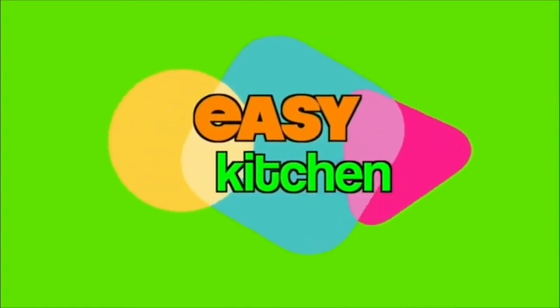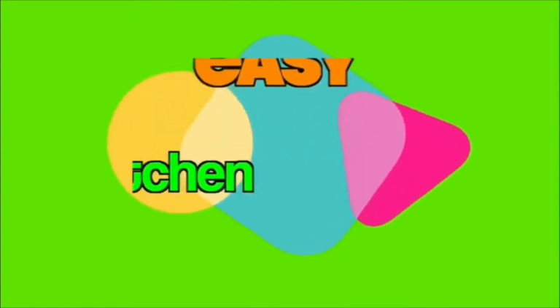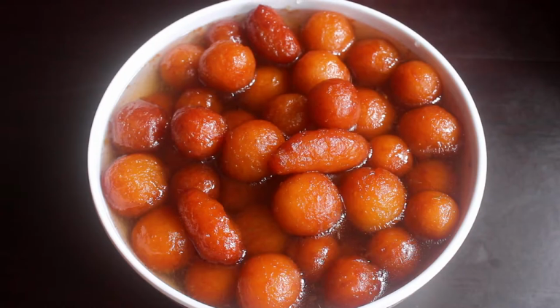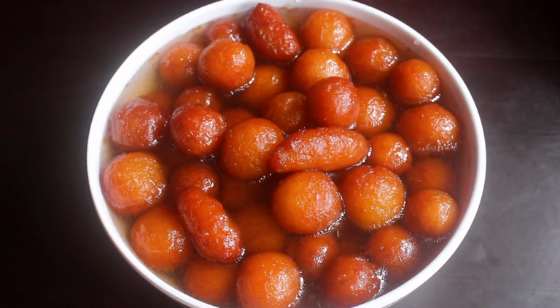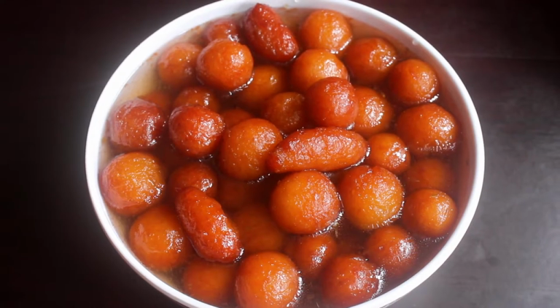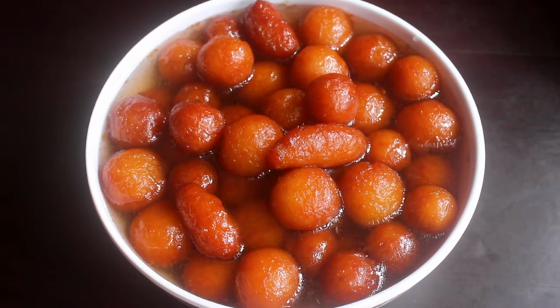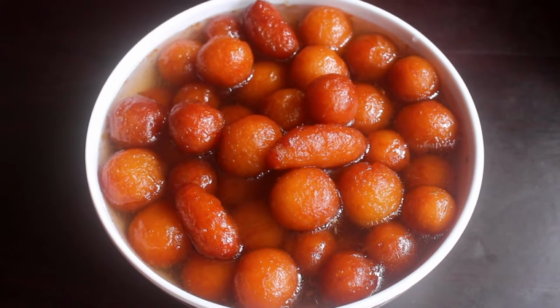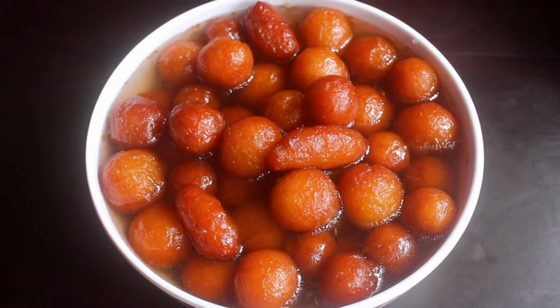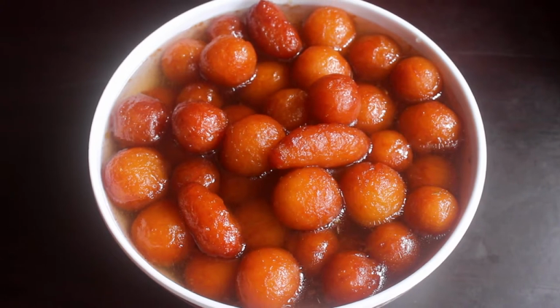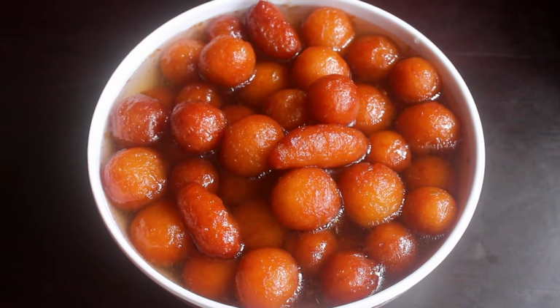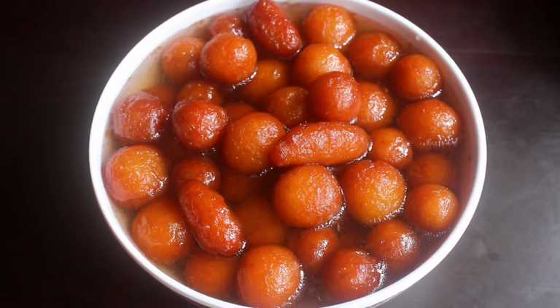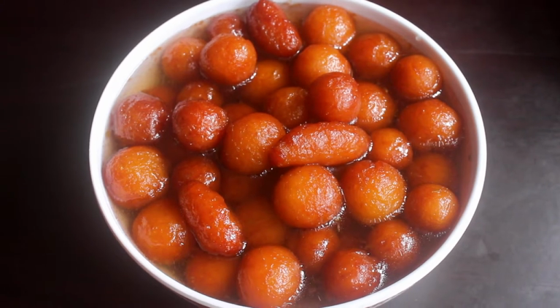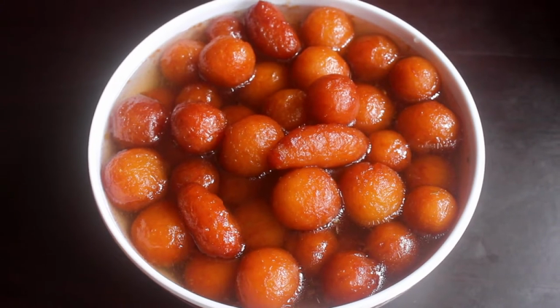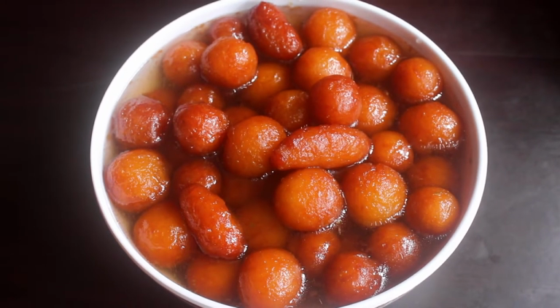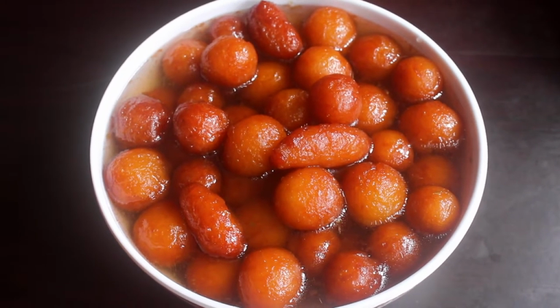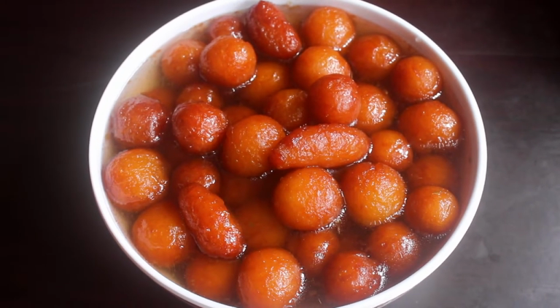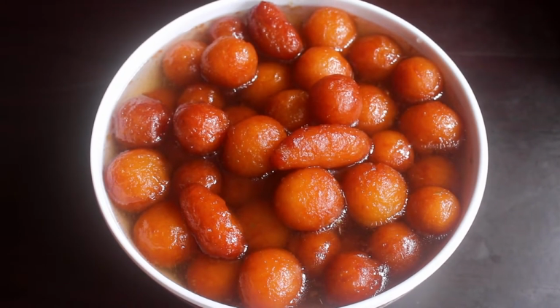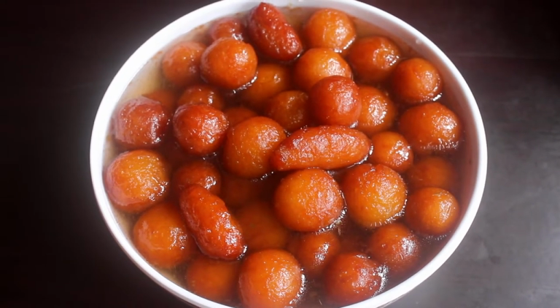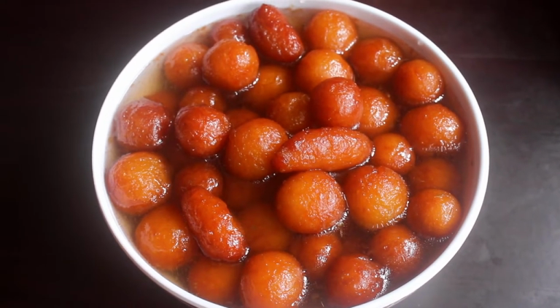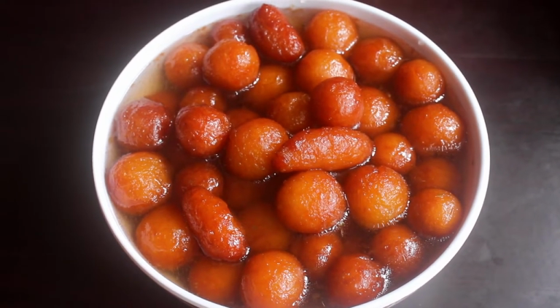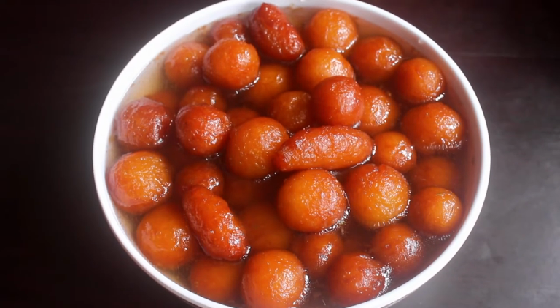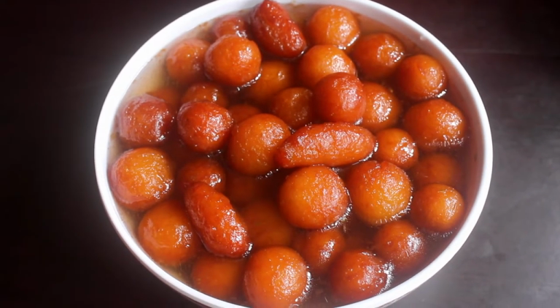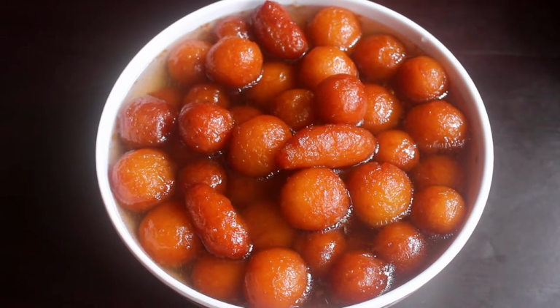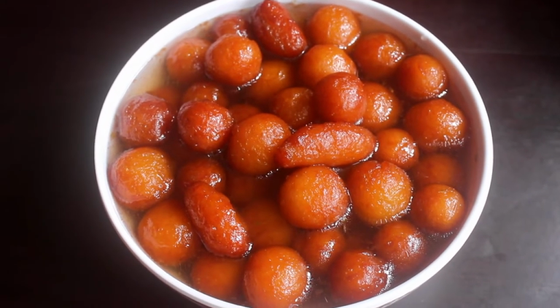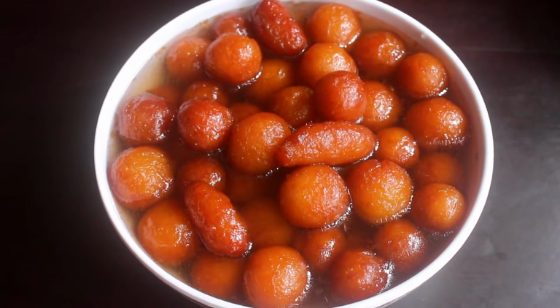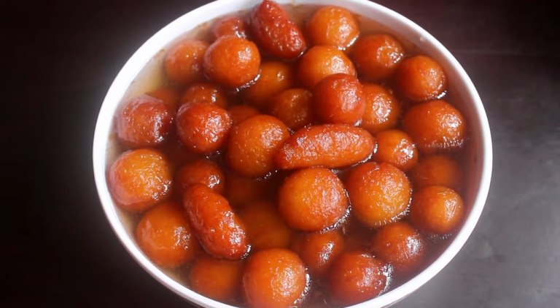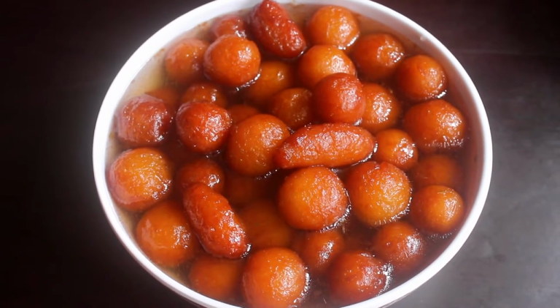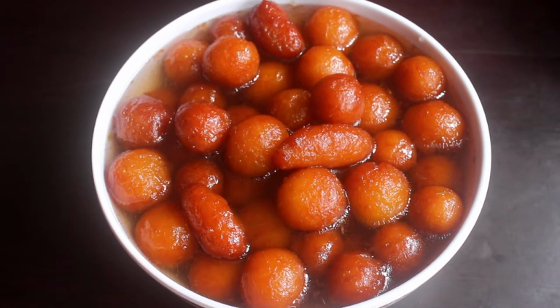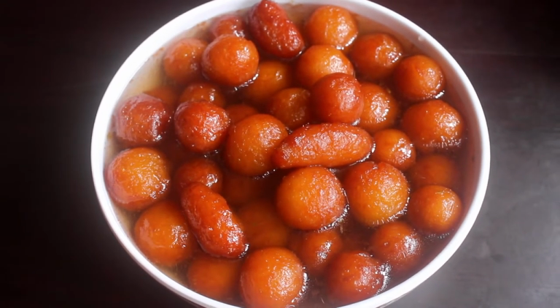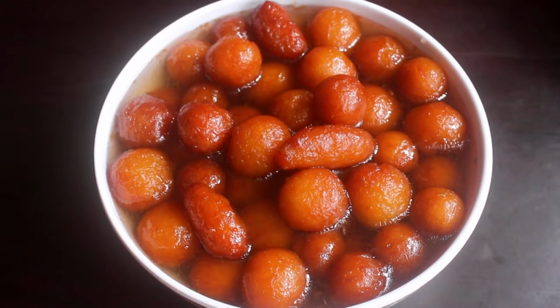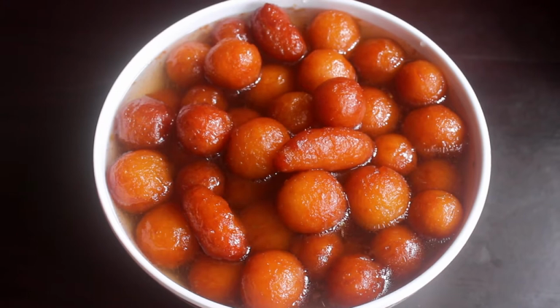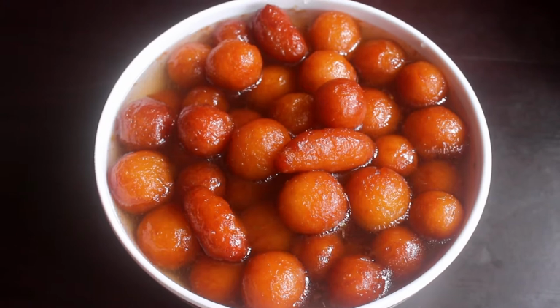Hello everyone, welcome back to Tonga Maas EZ Kitchen. In the EZ Kitchen, we will see how we make a good, soft globe jam.